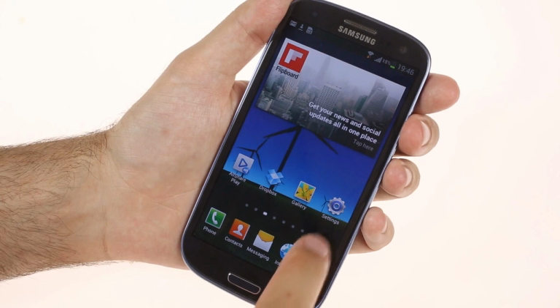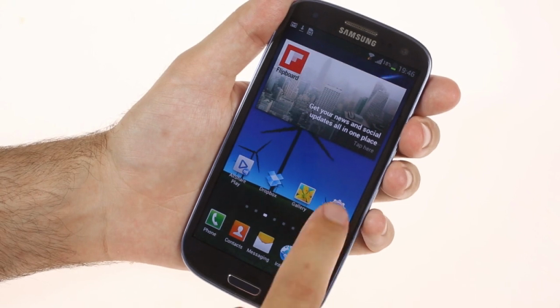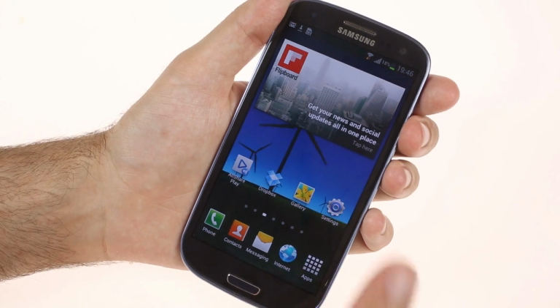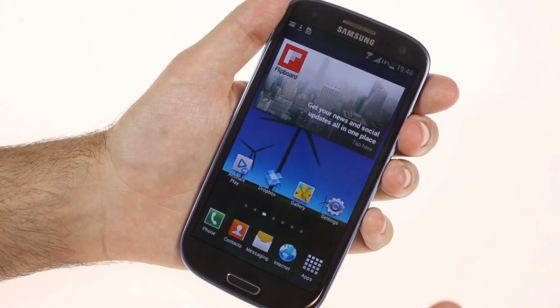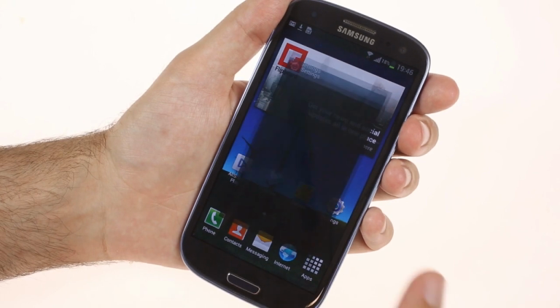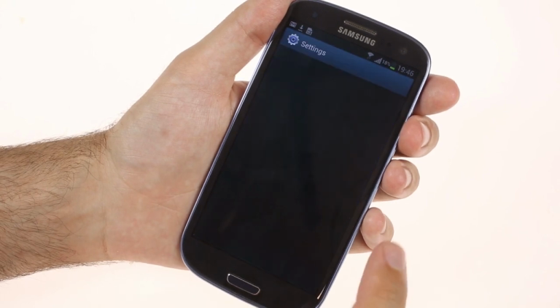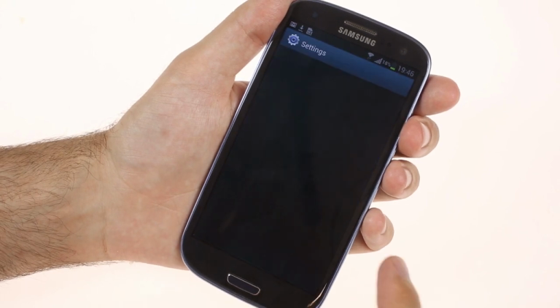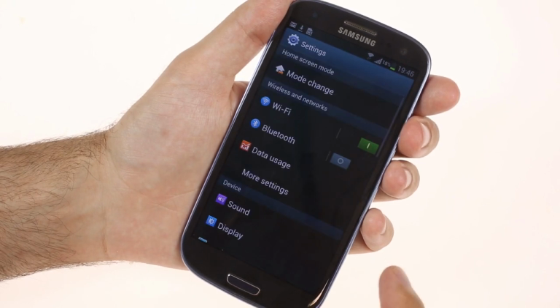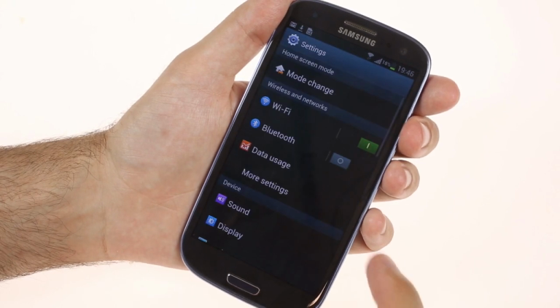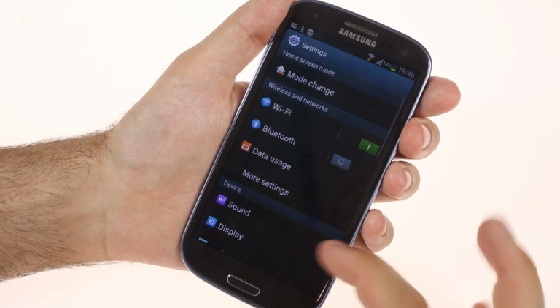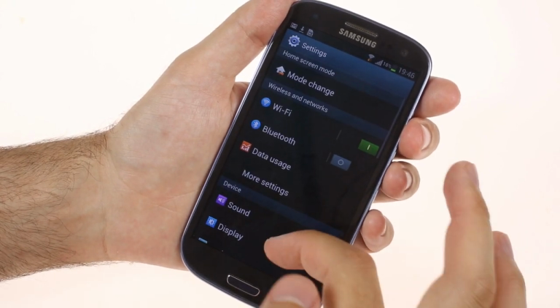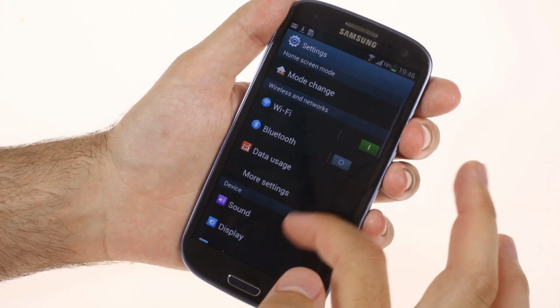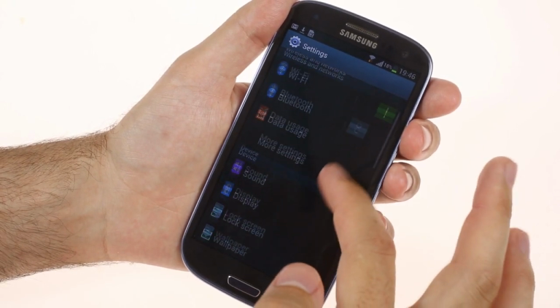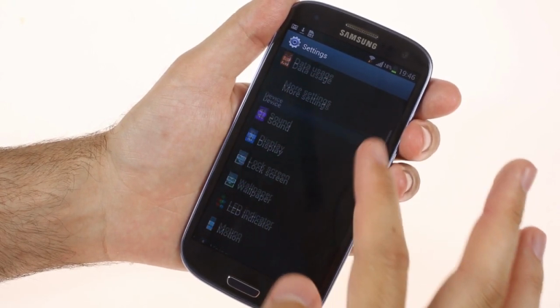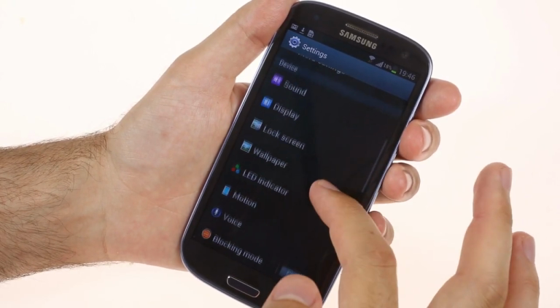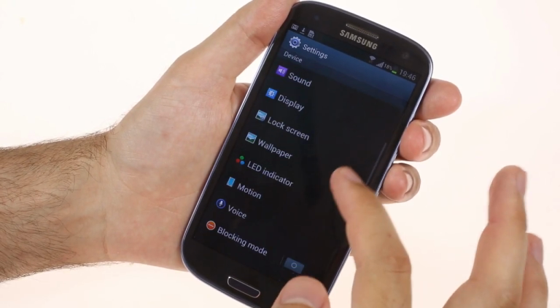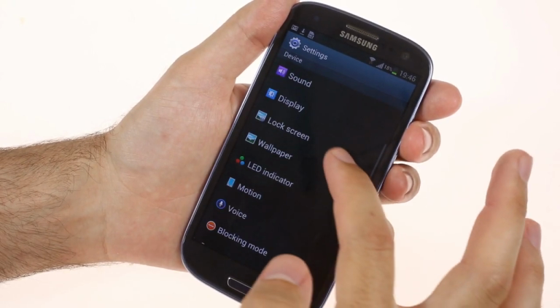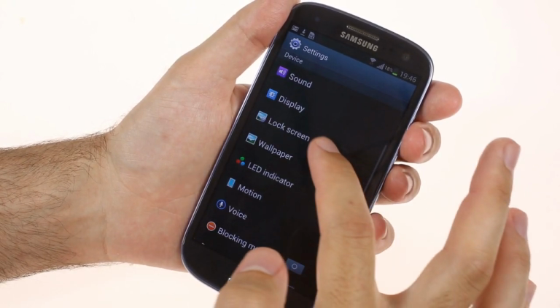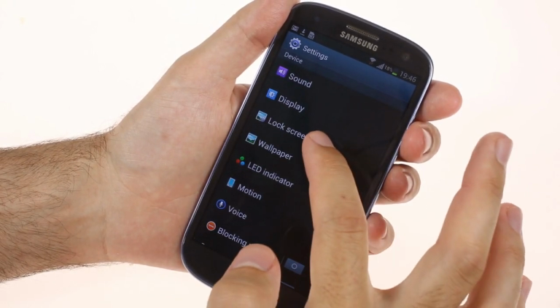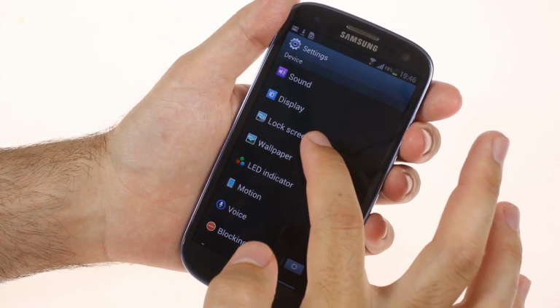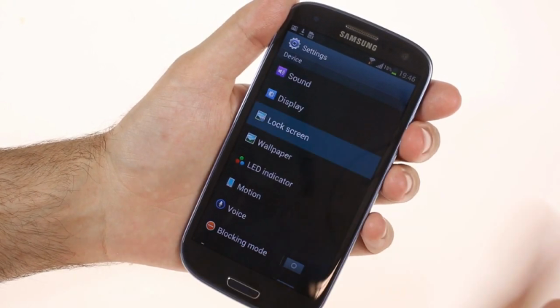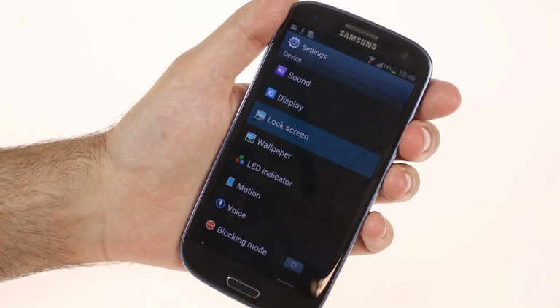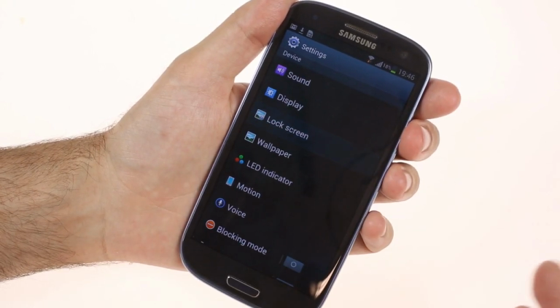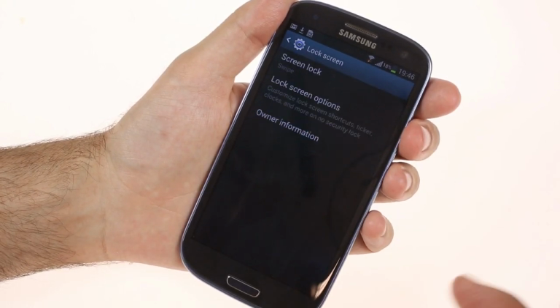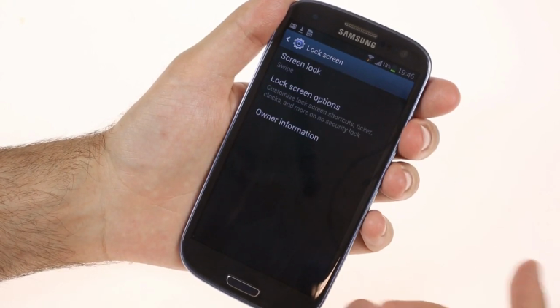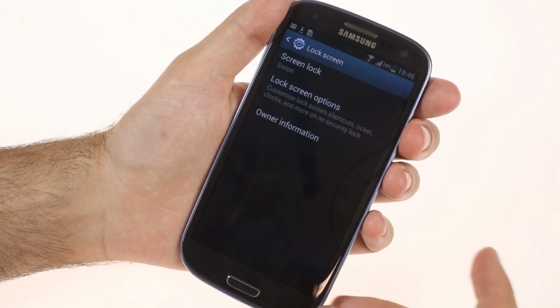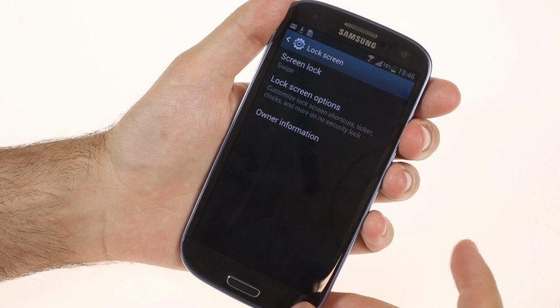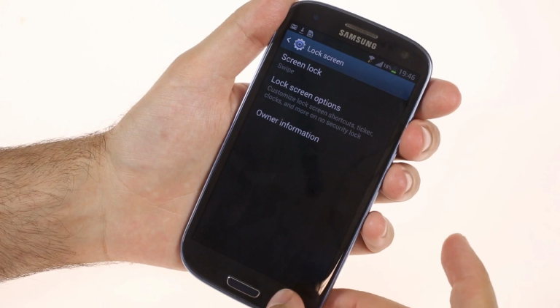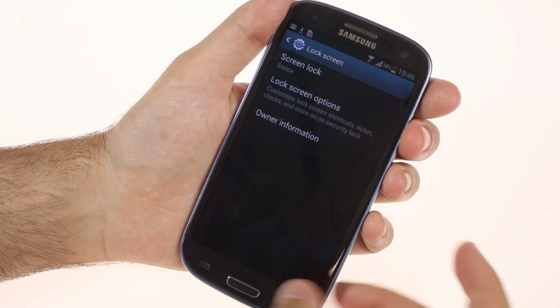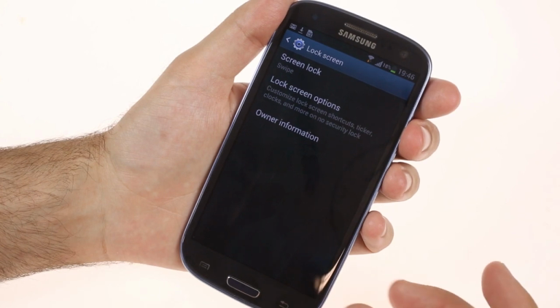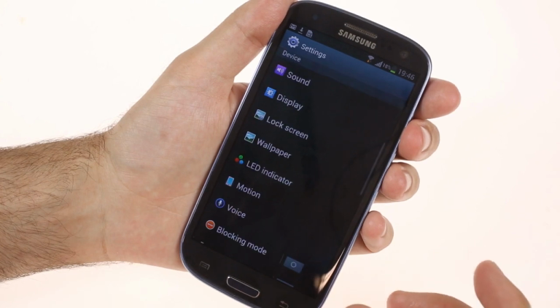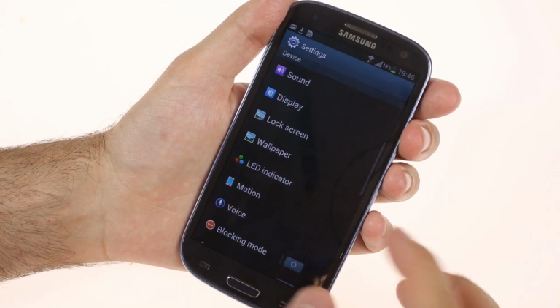The settings menu has been reorganized, so you'll find some important options quicker, like the lock screen customizations.